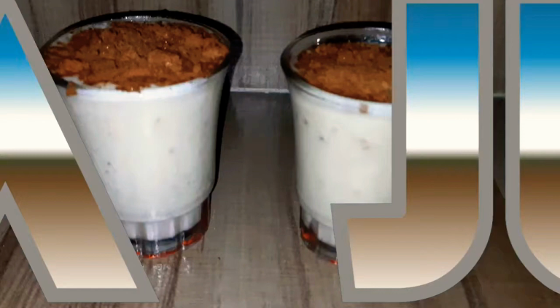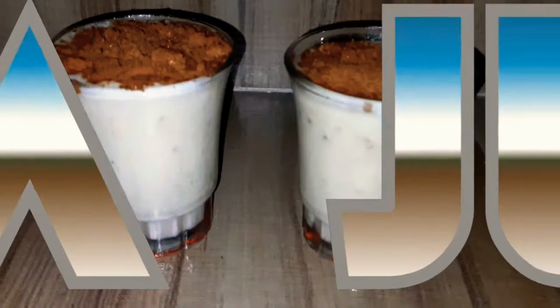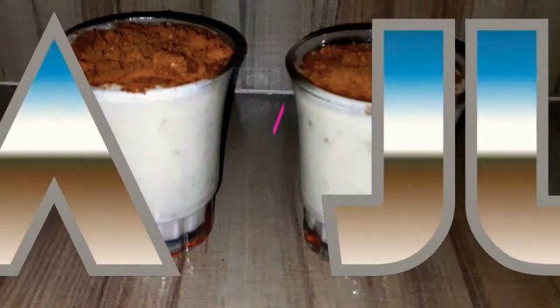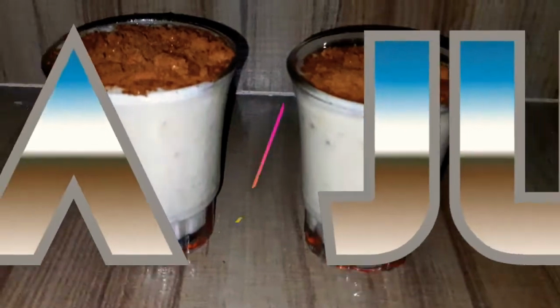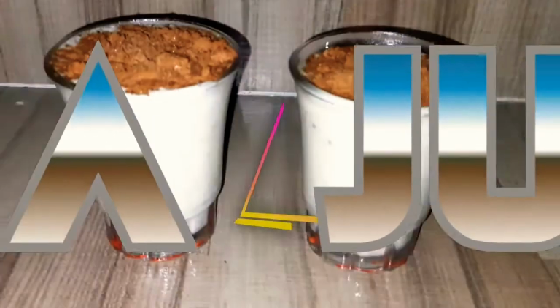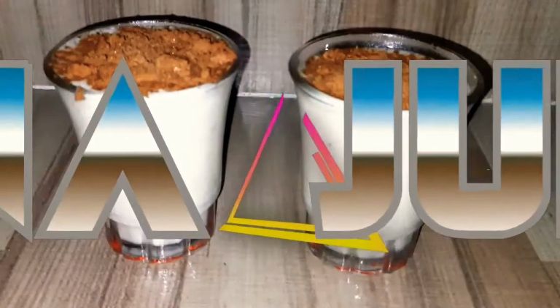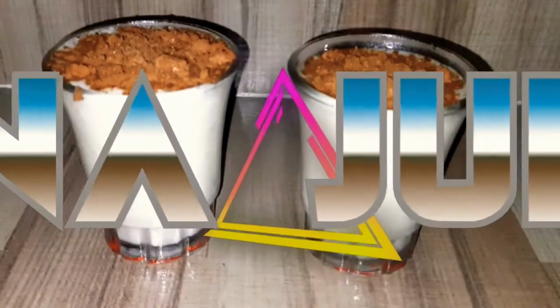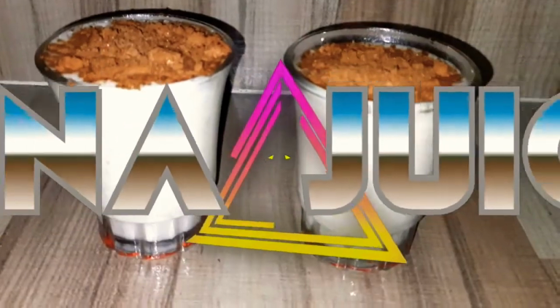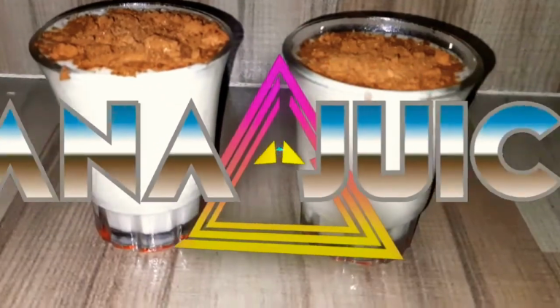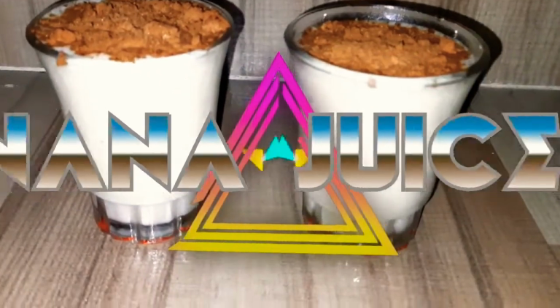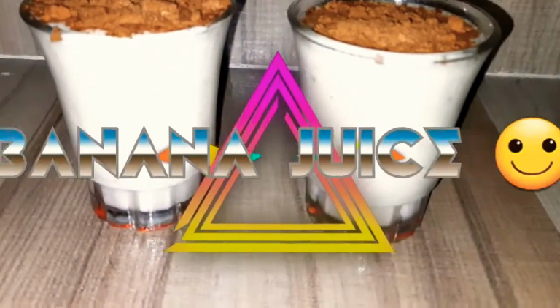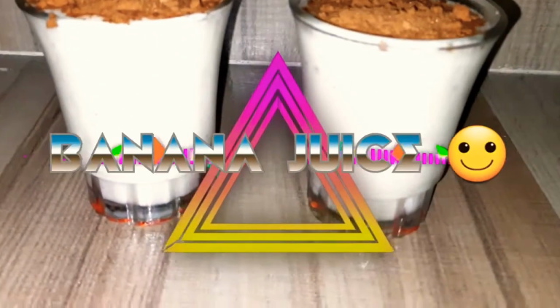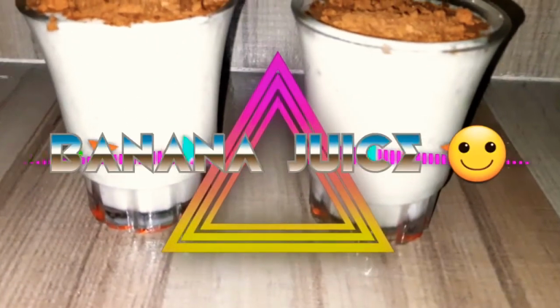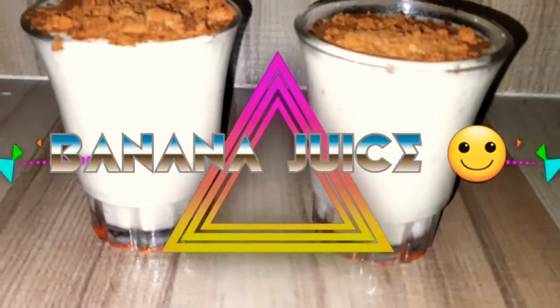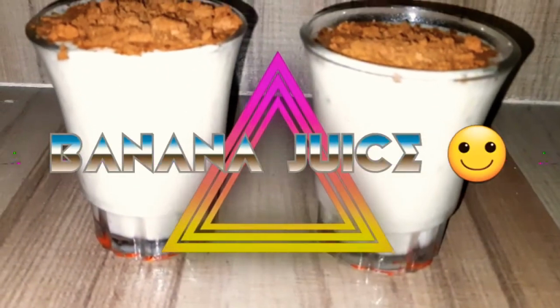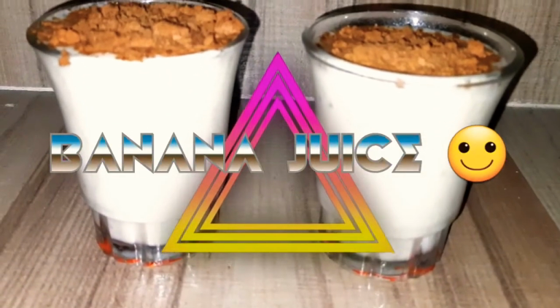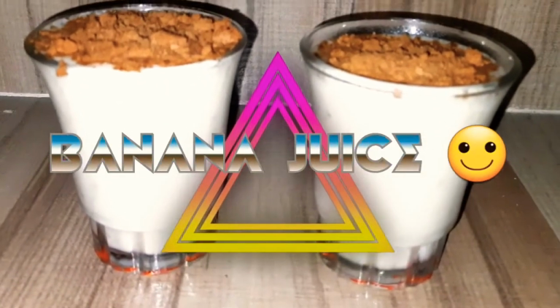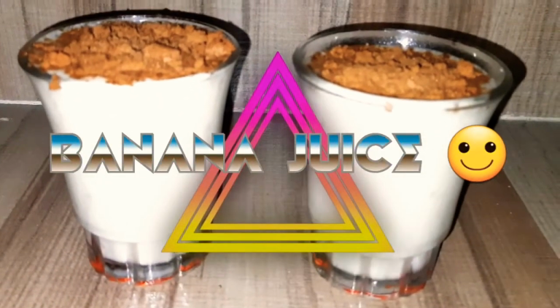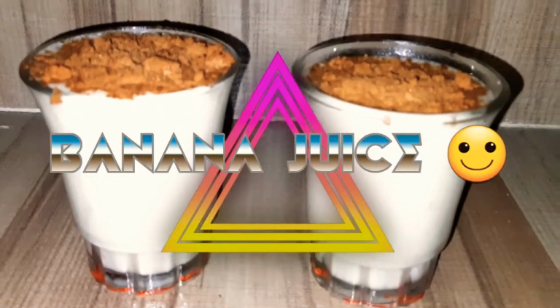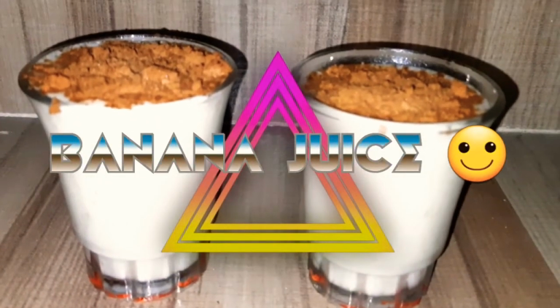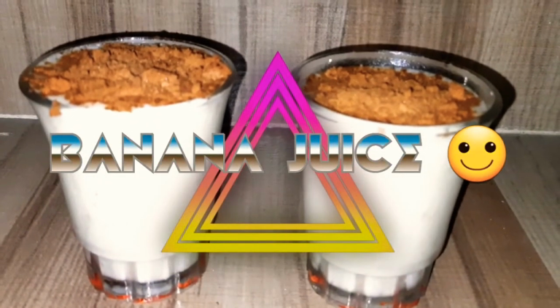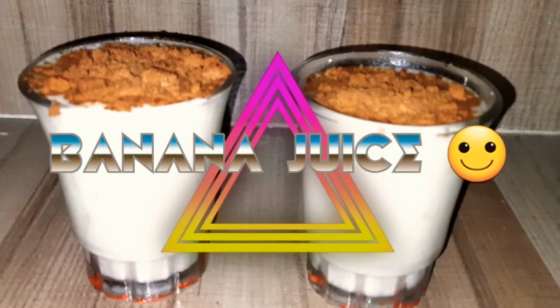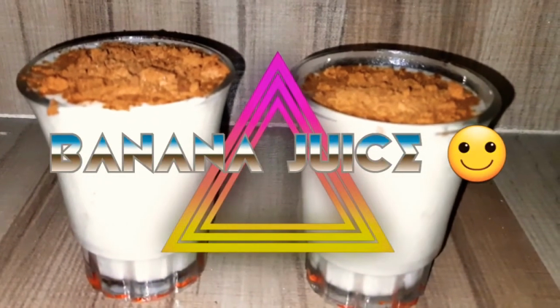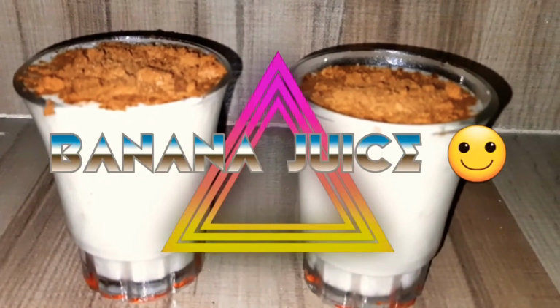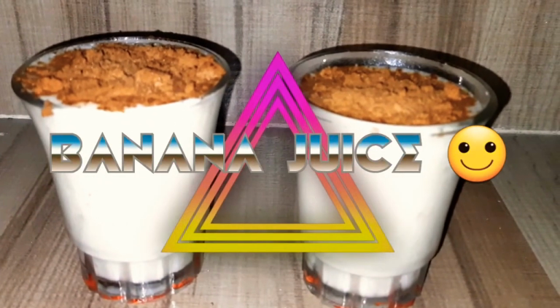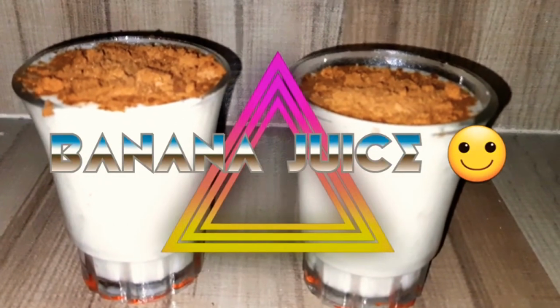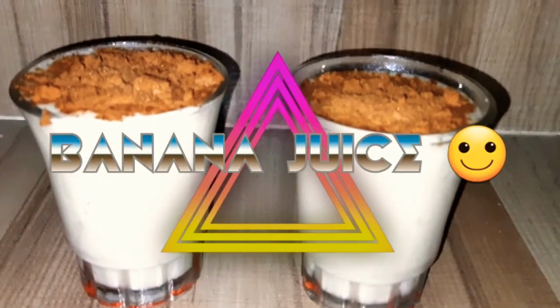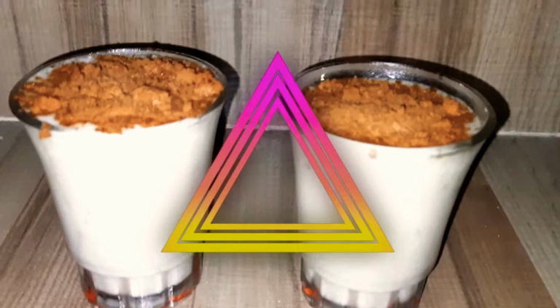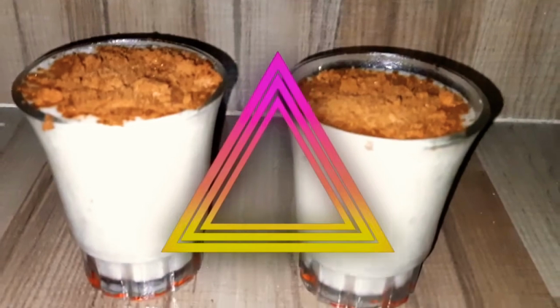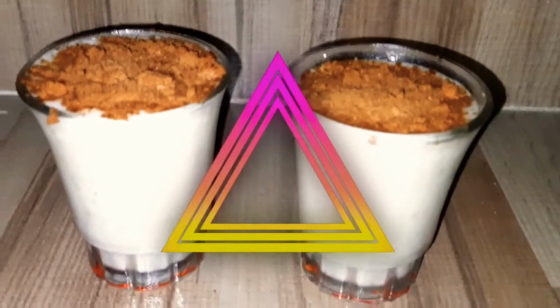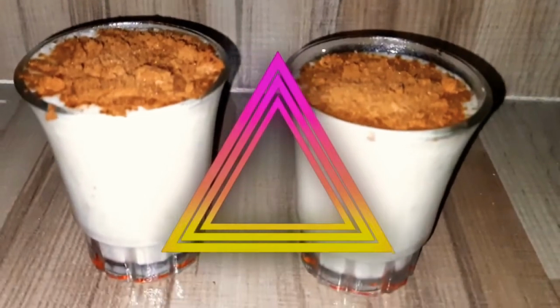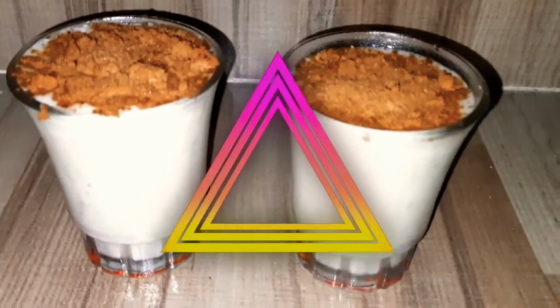Hey people, welcome back to my channel. Today we are going to make a banana juice recipe. So let's get started.